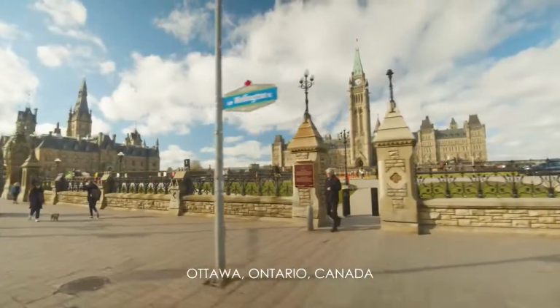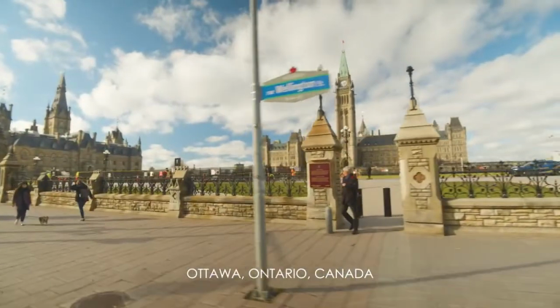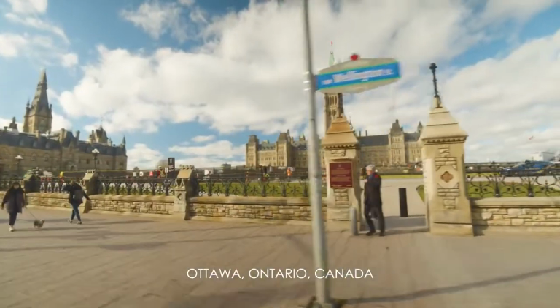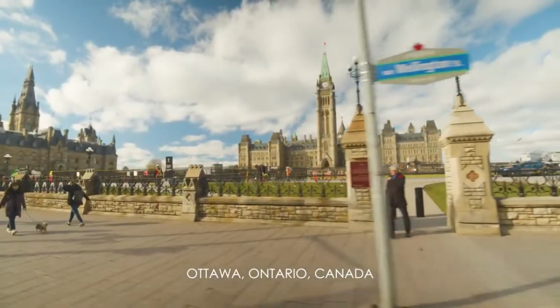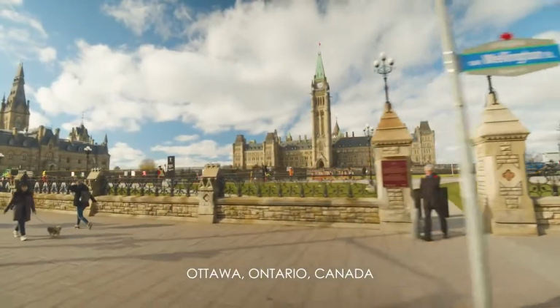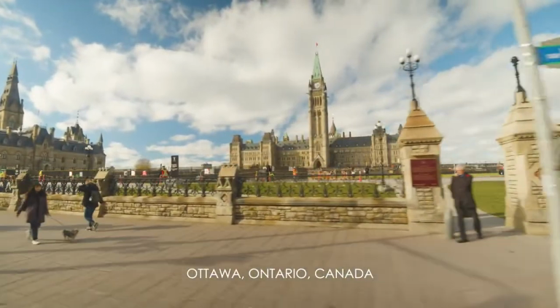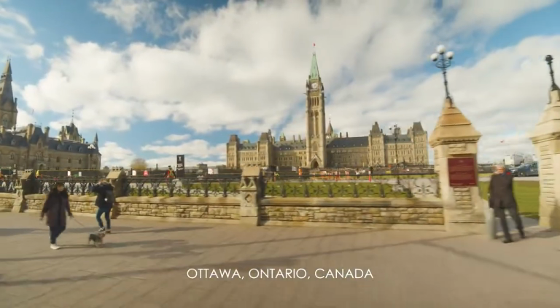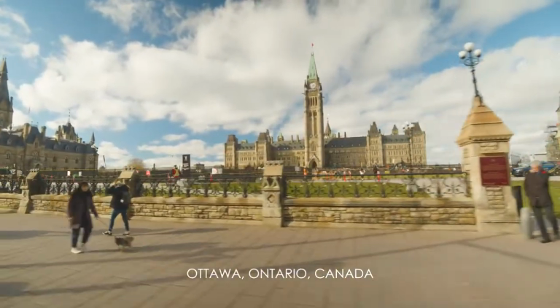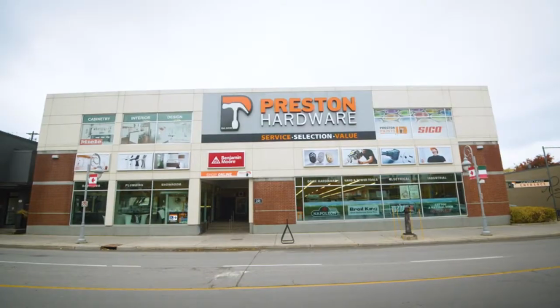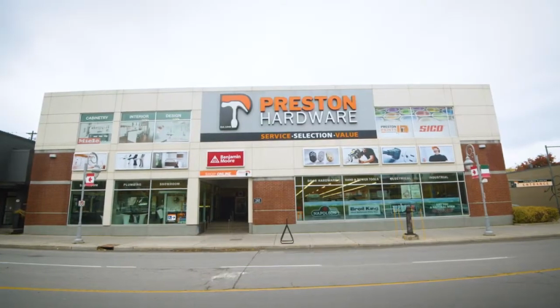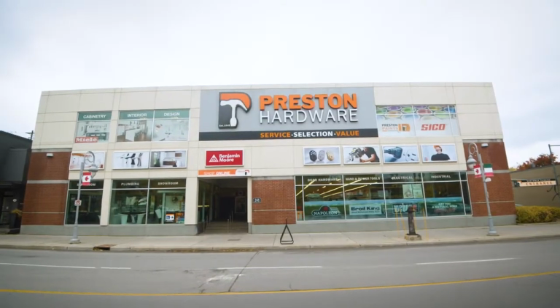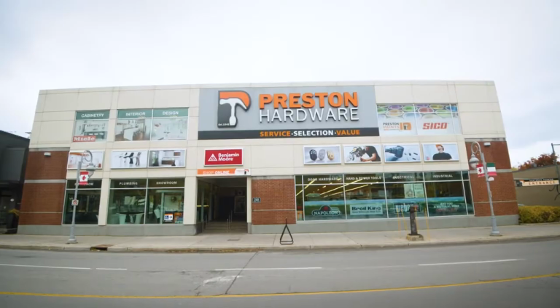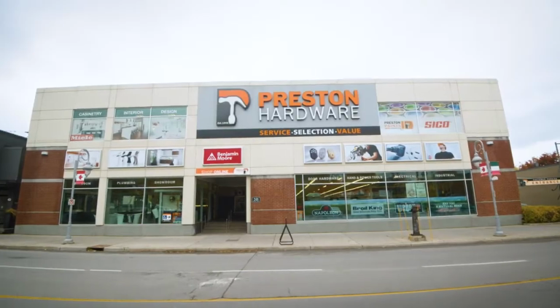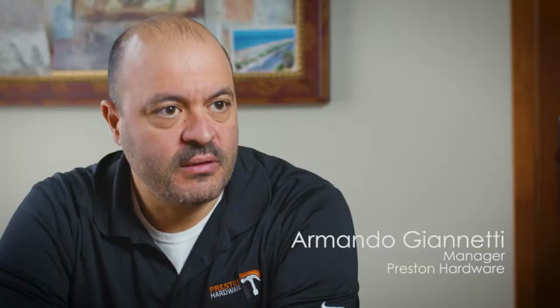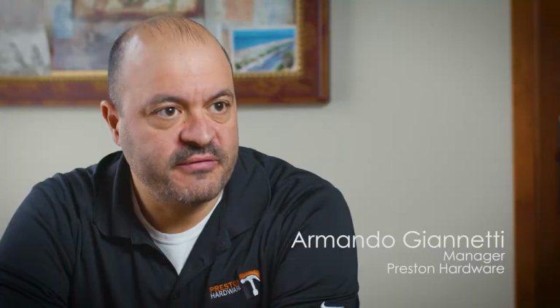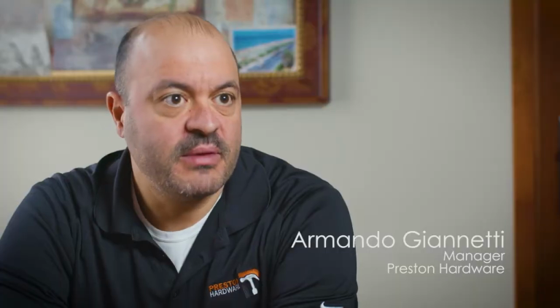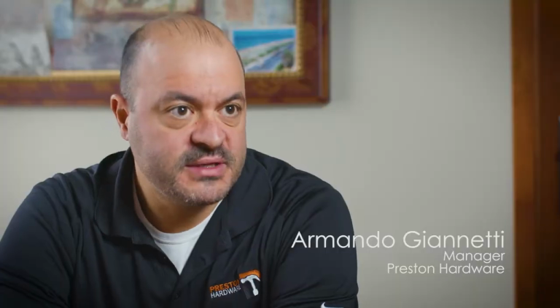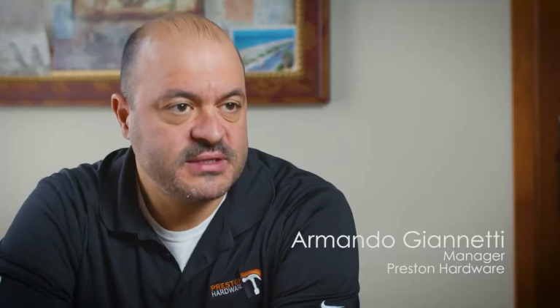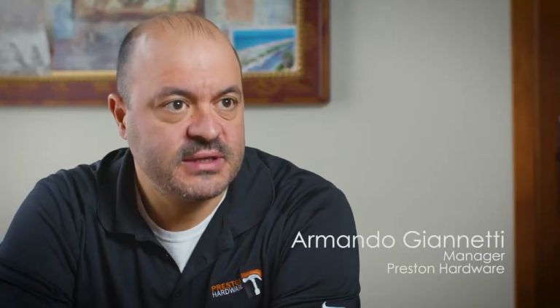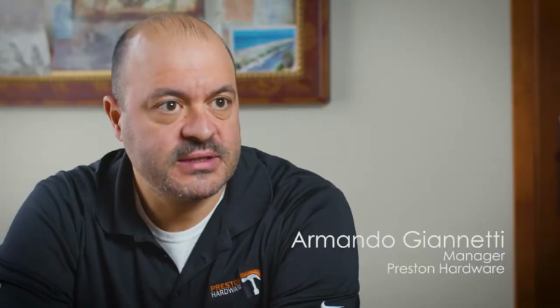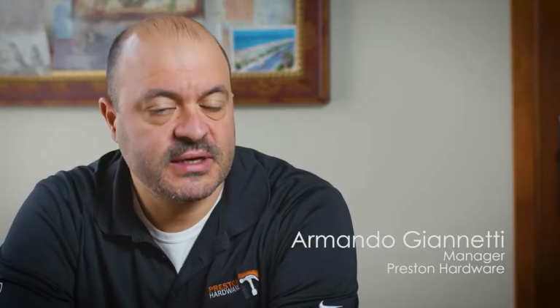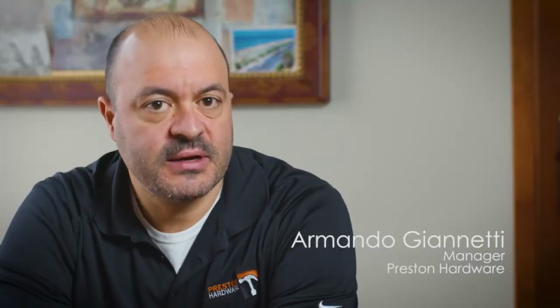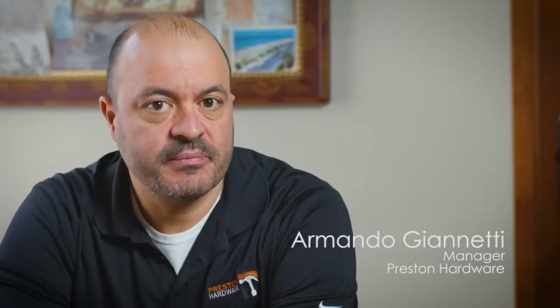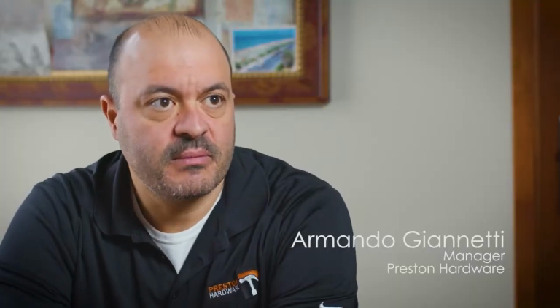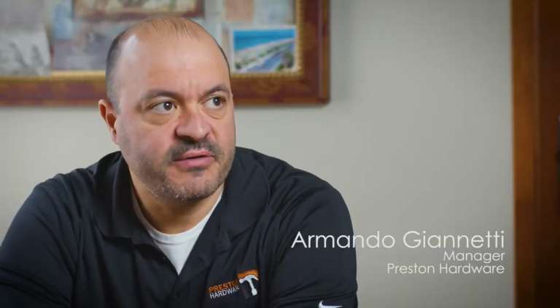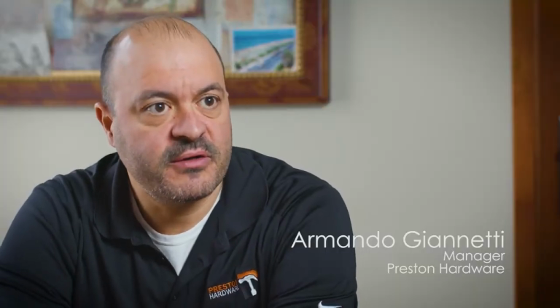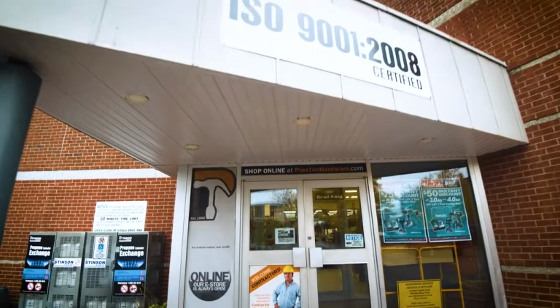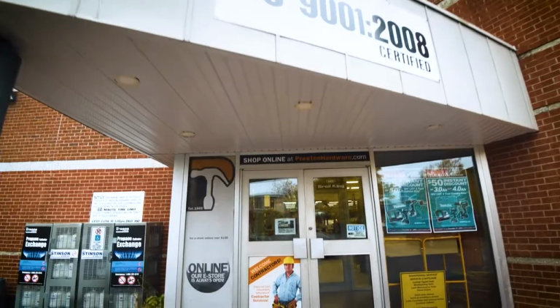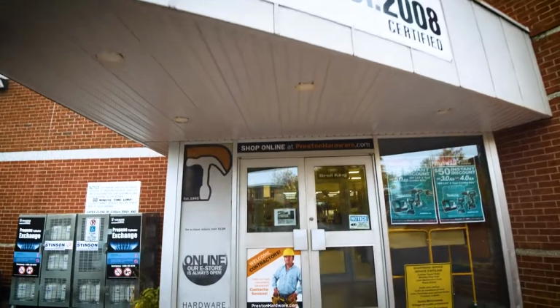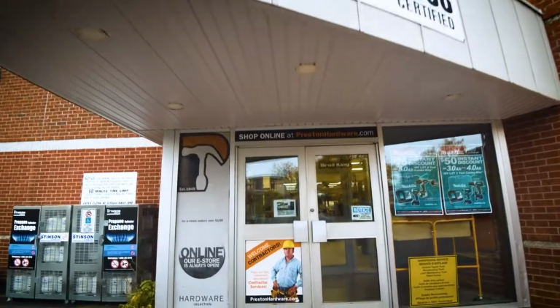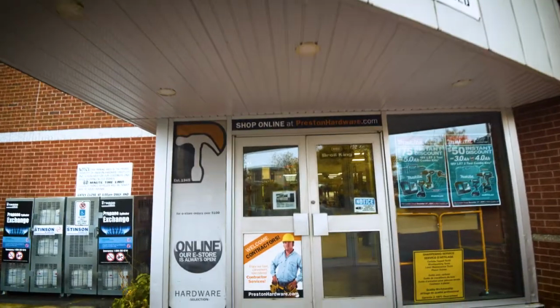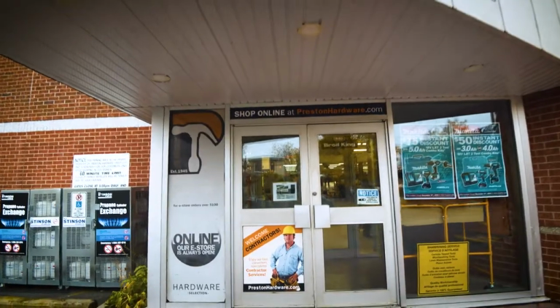We've been in business for 45 years here. It was a family business that my father and my two uncles started.